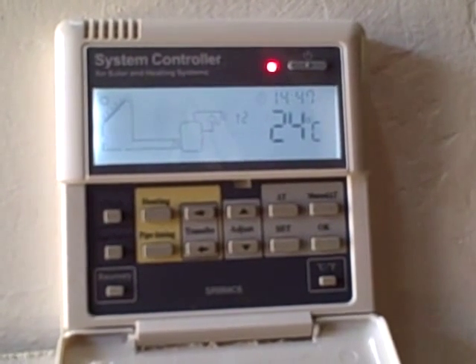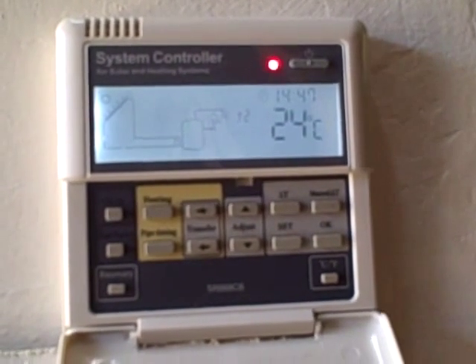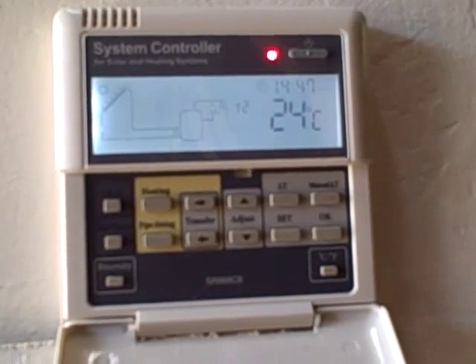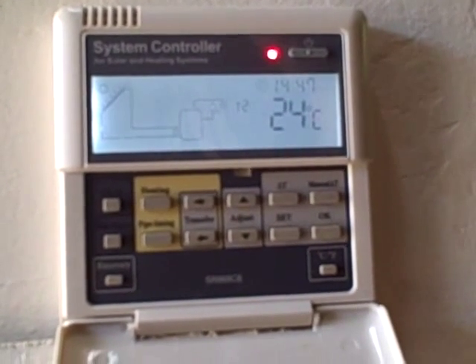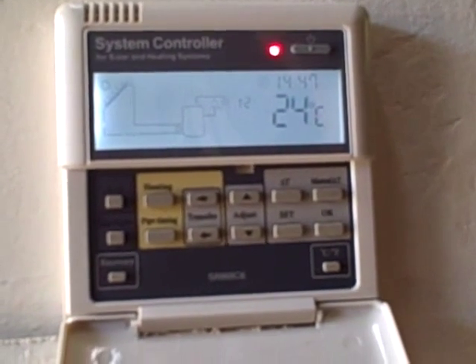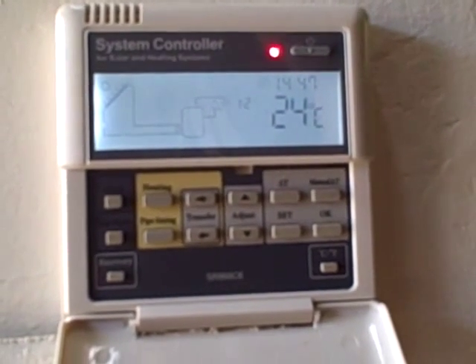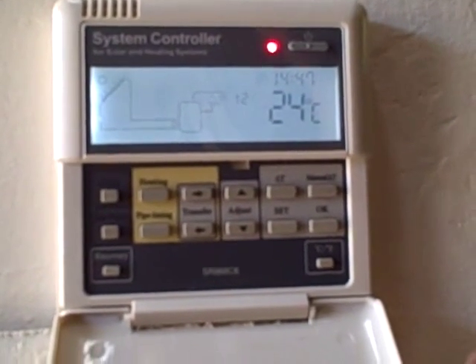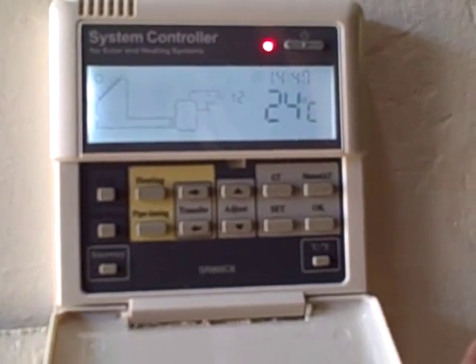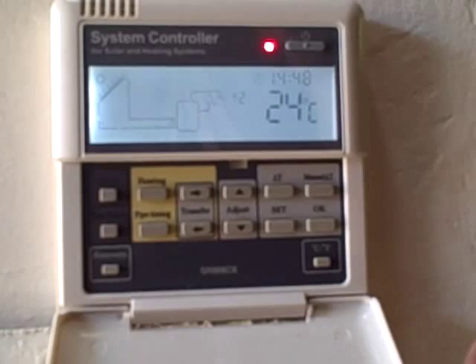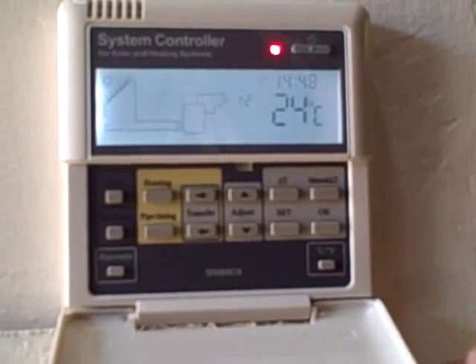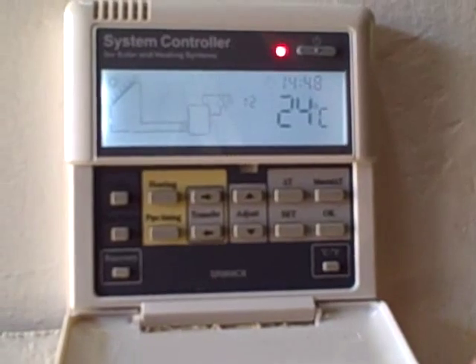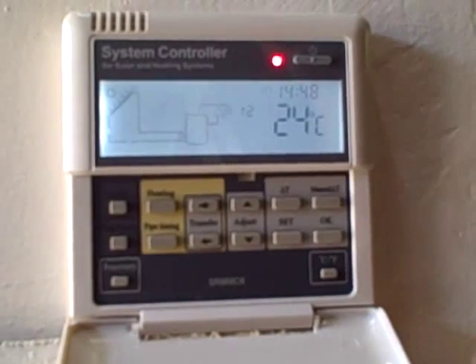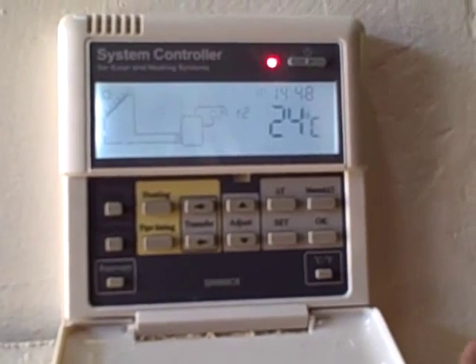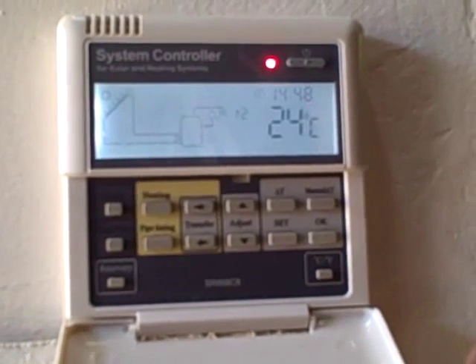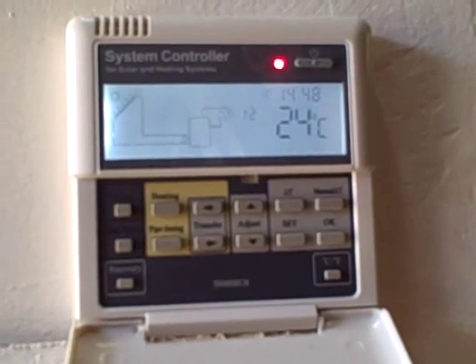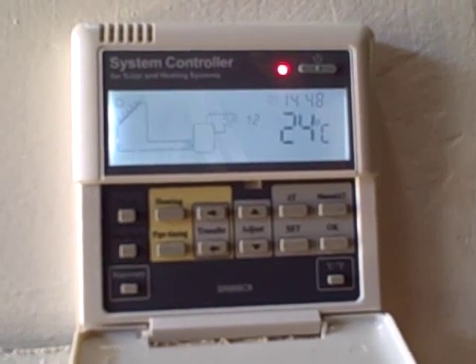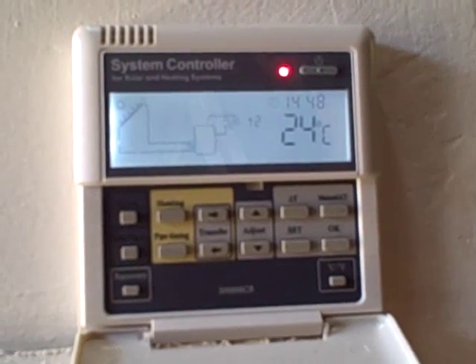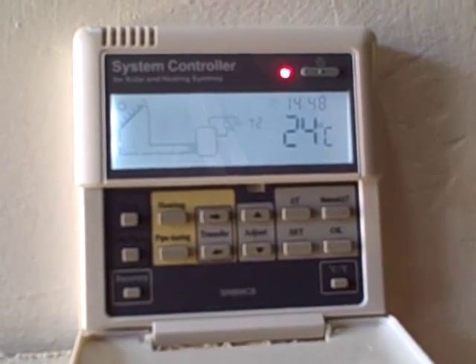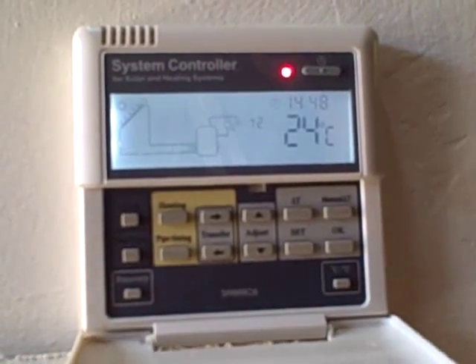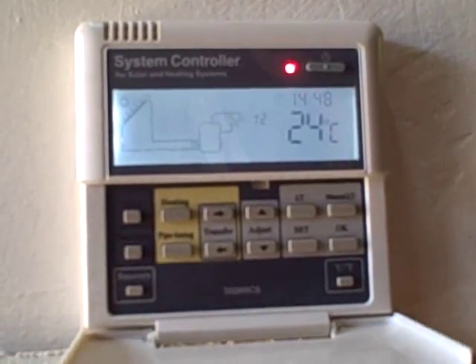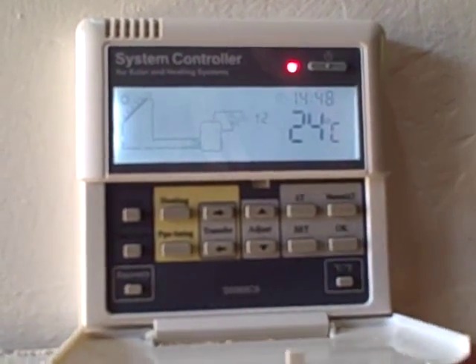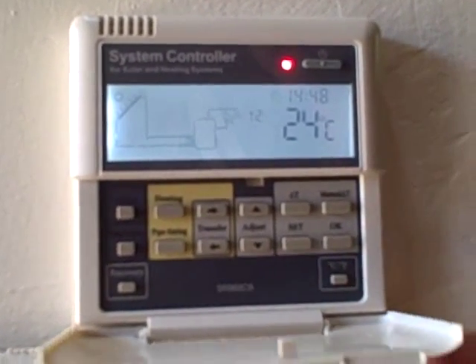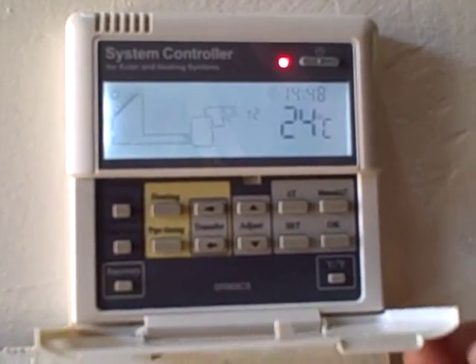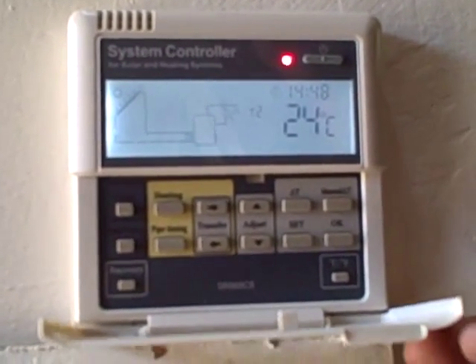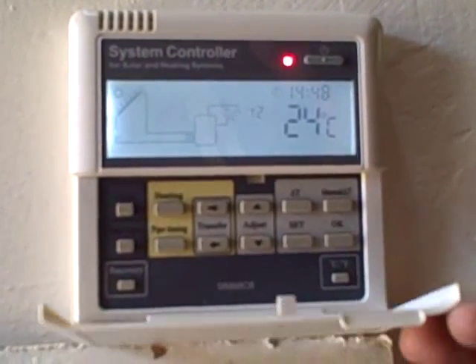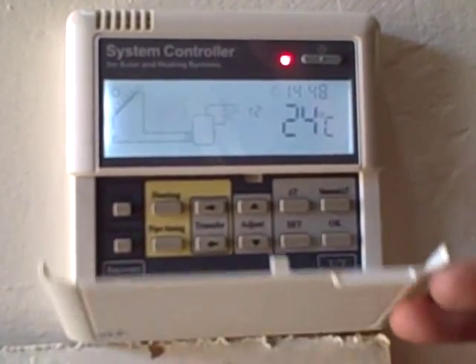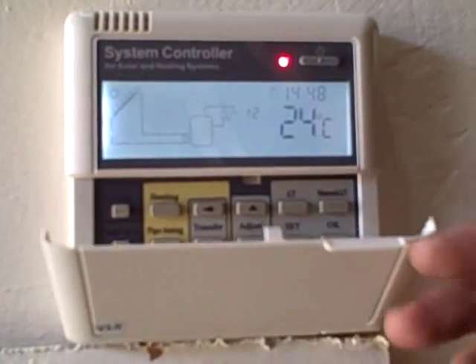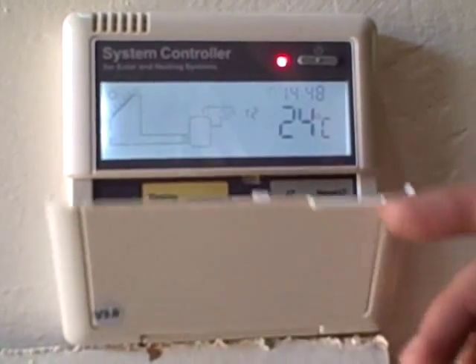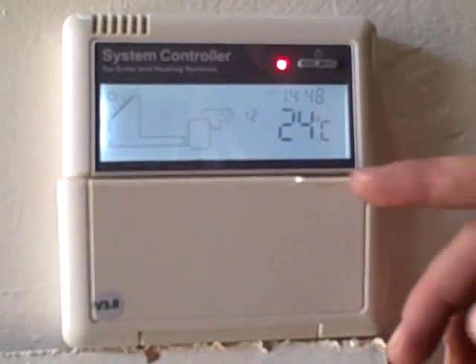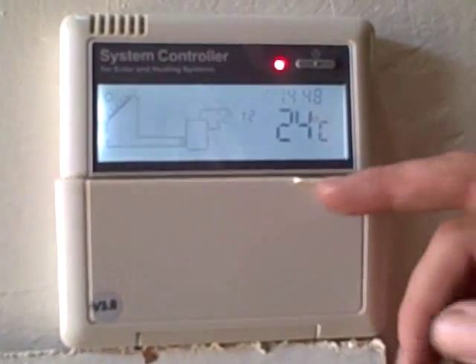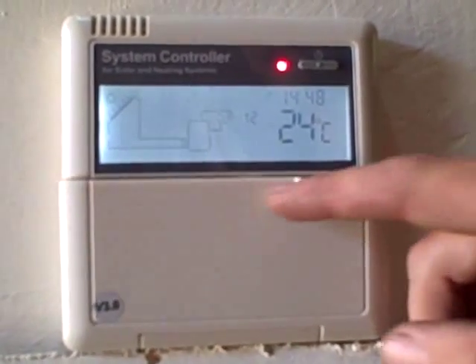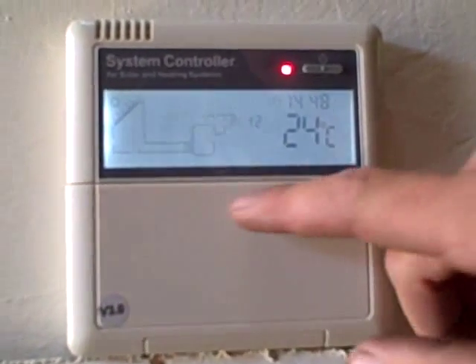So that is how we set the clock, the heating times, and also the manual heating.